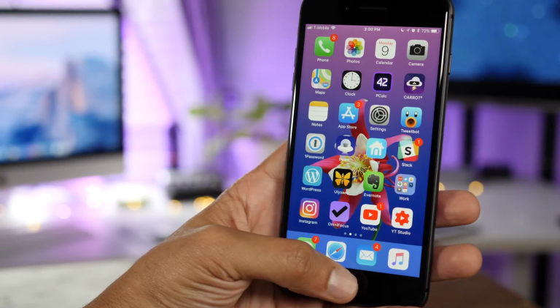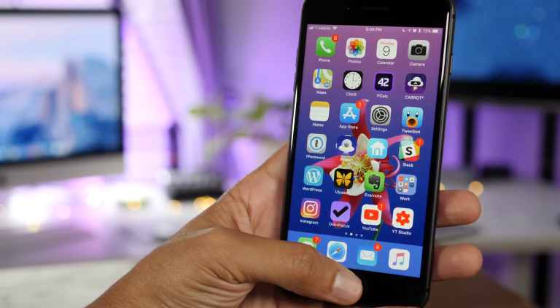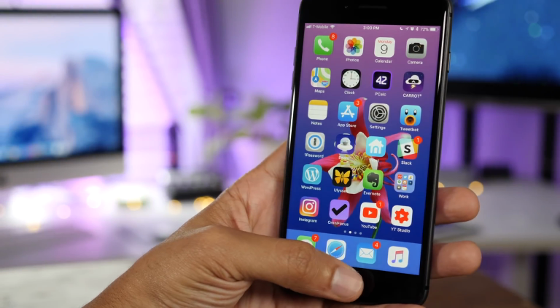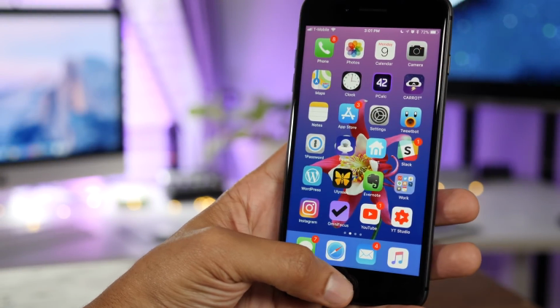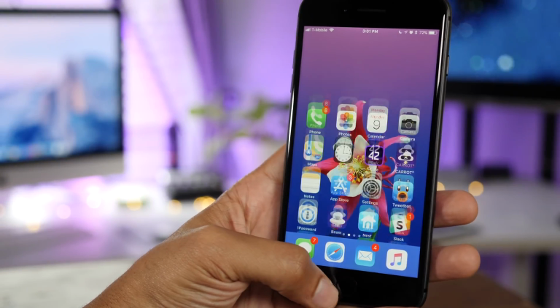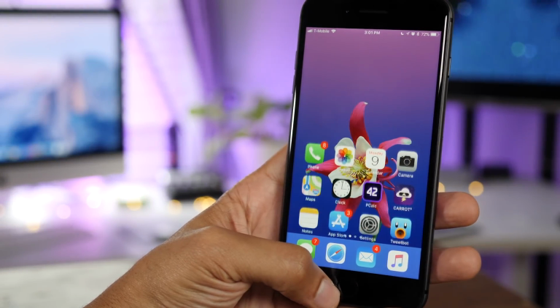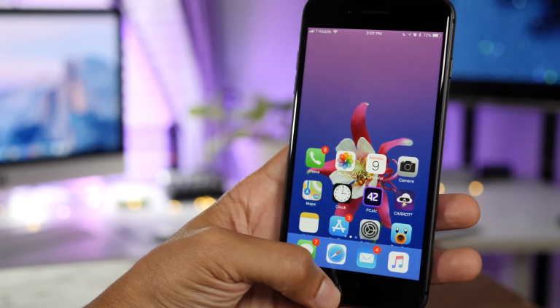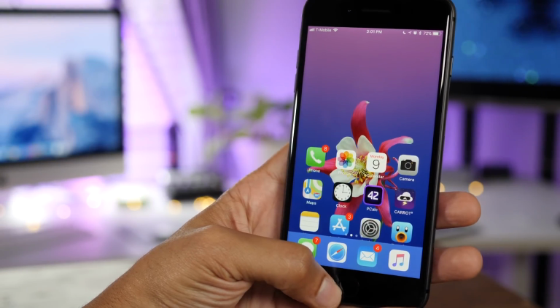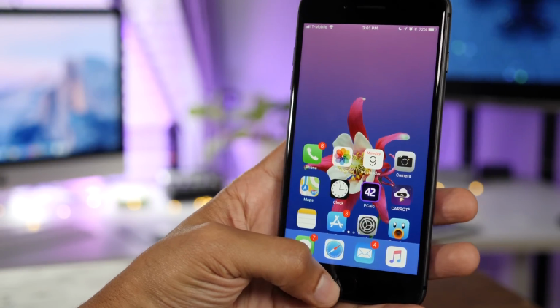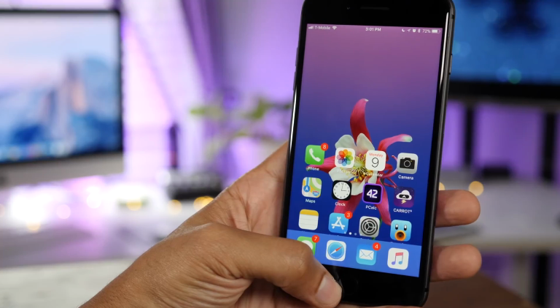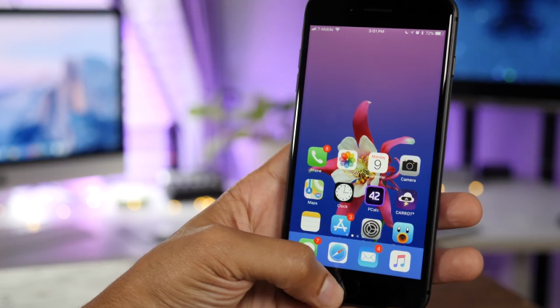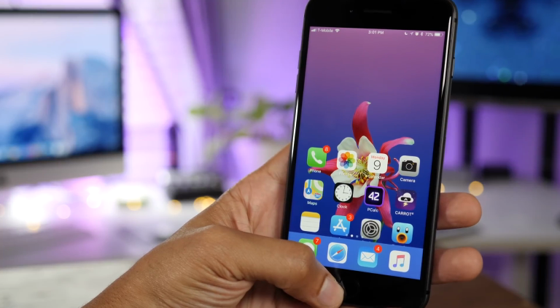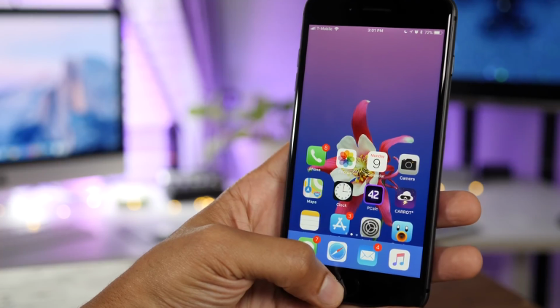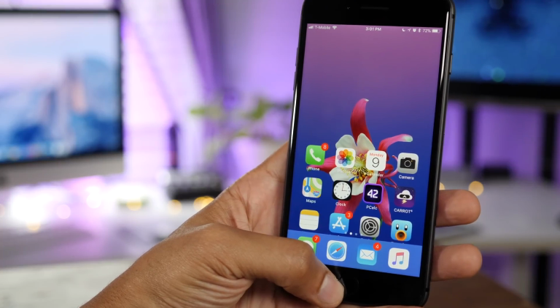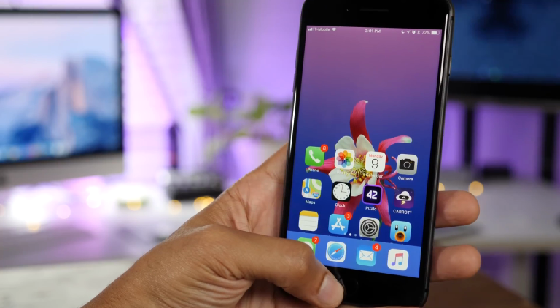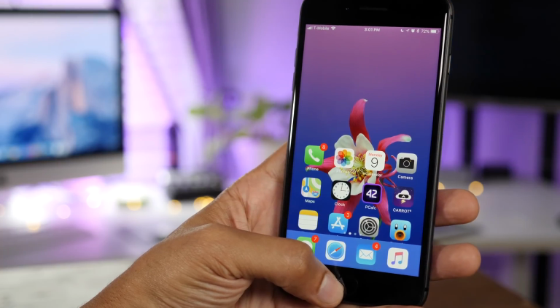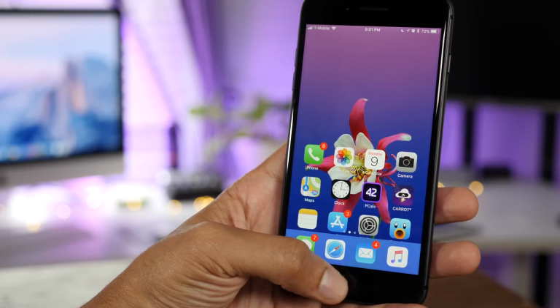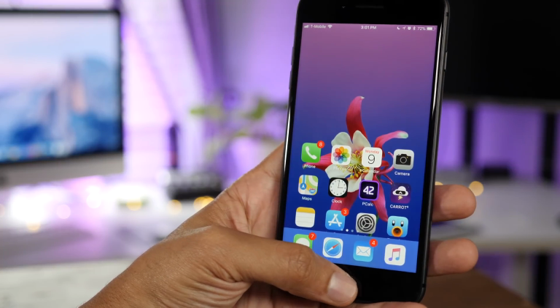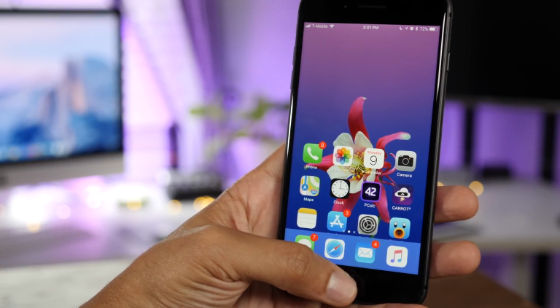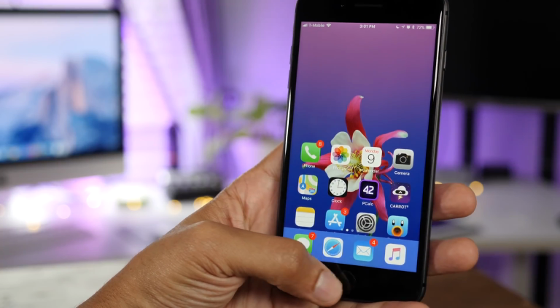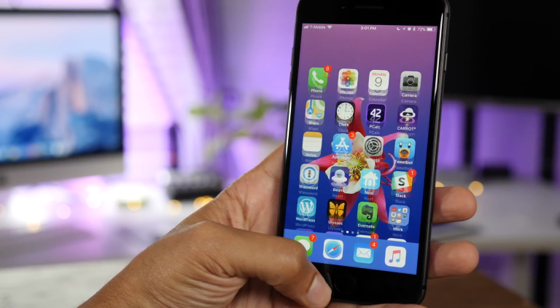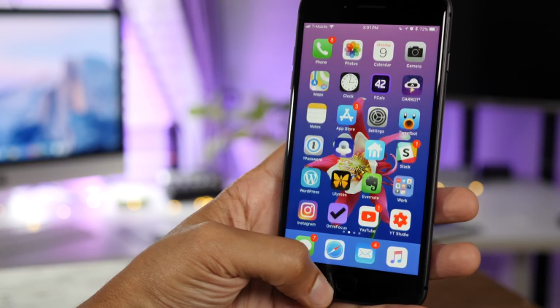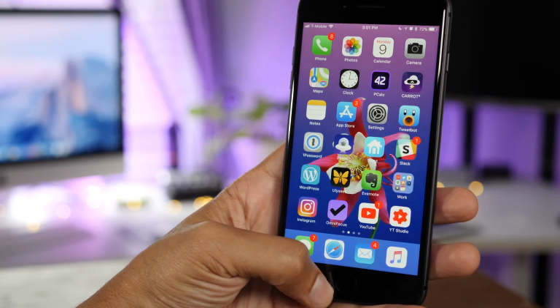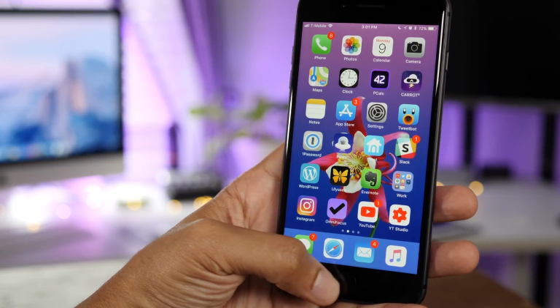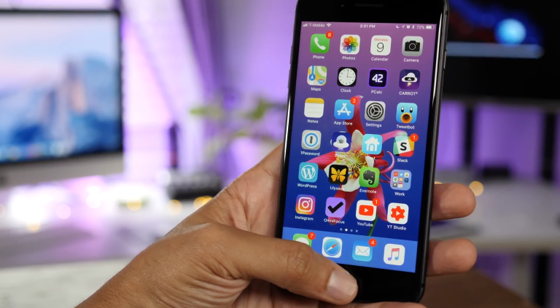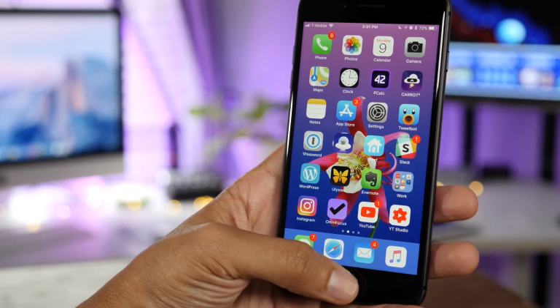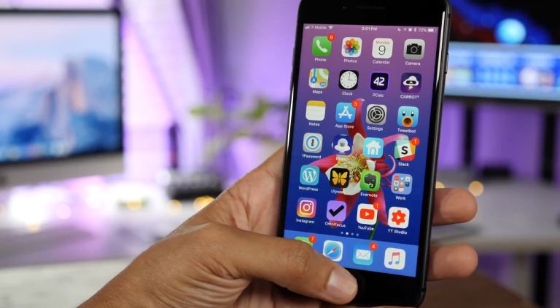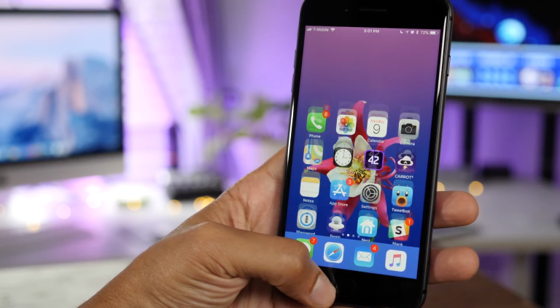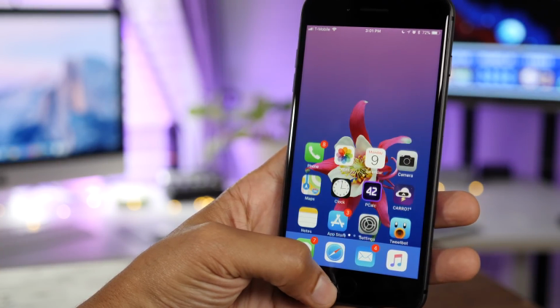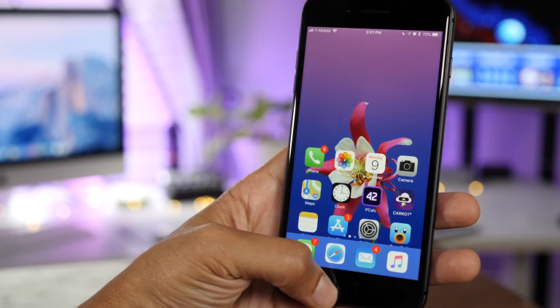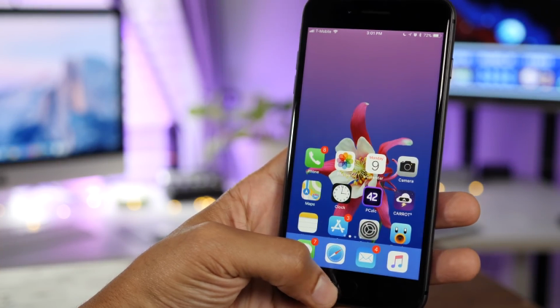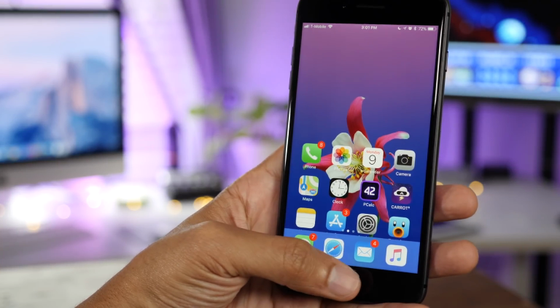In this beta, reachability has been fixed so that it's no longer overlapping the dock while on the home screen.